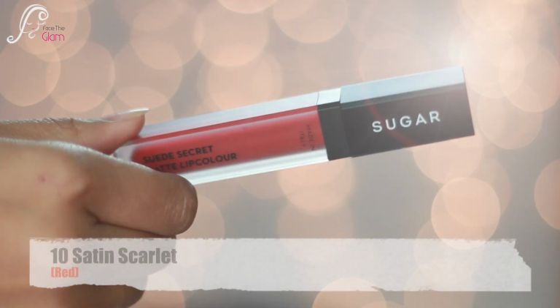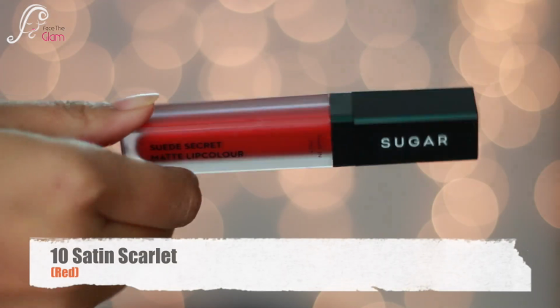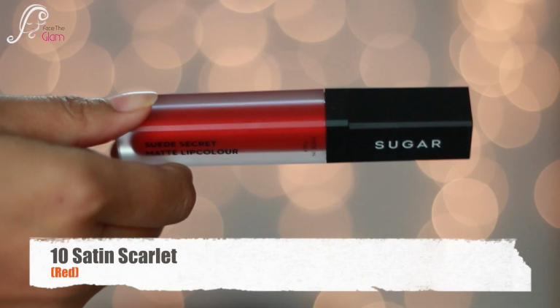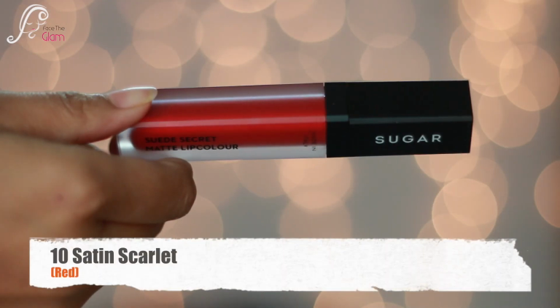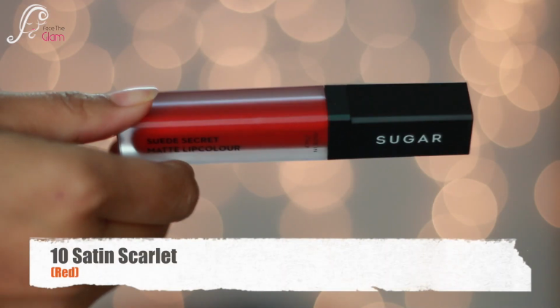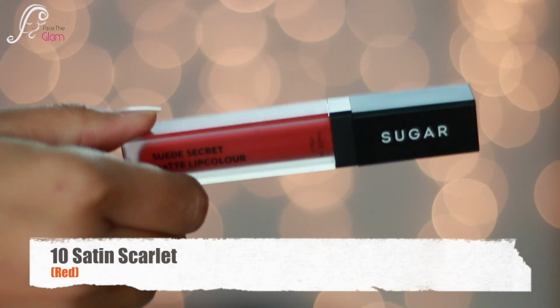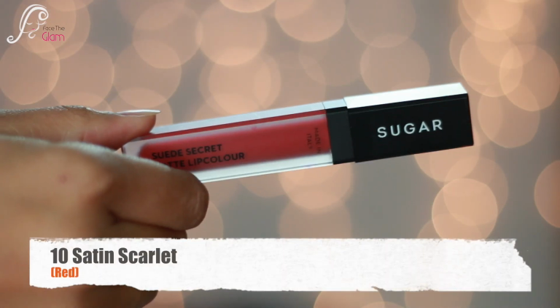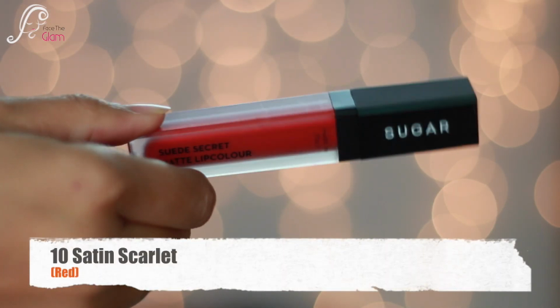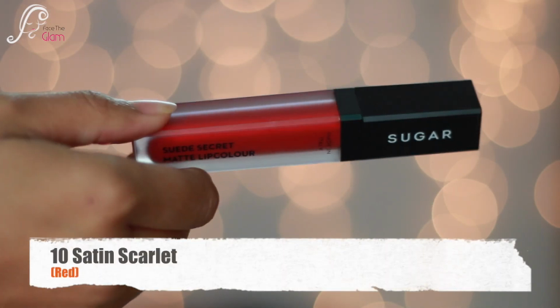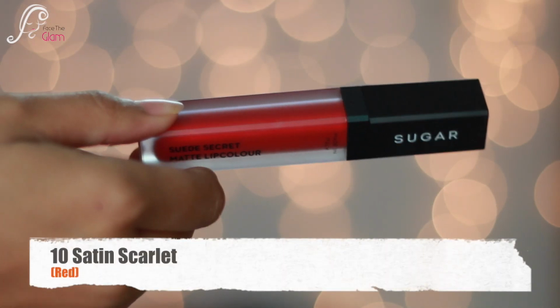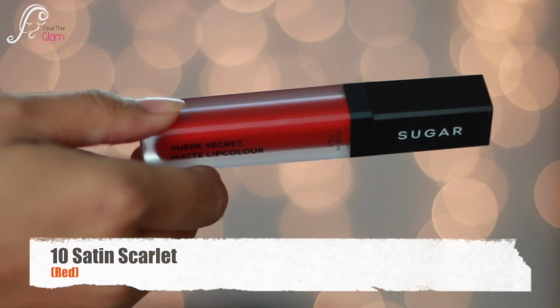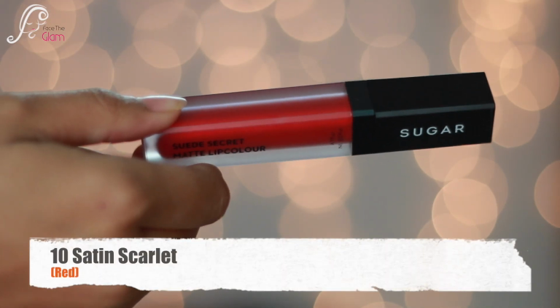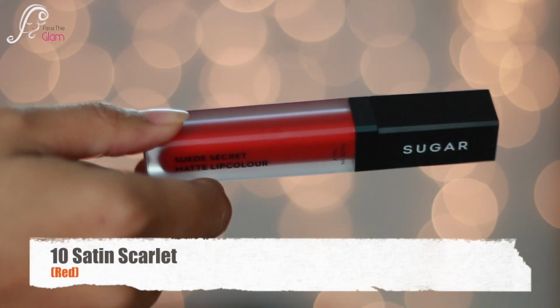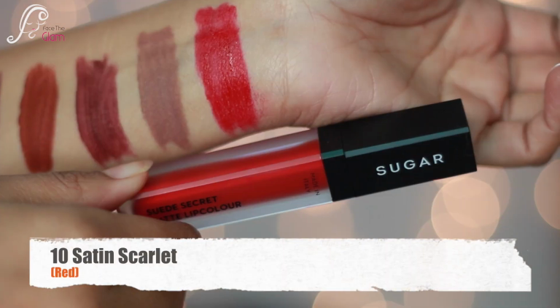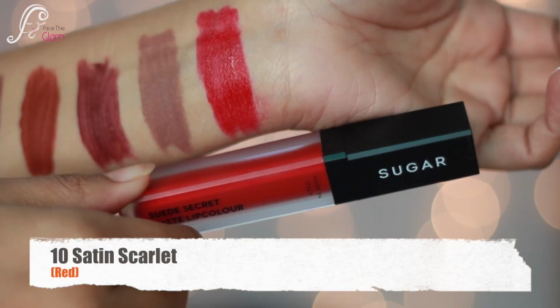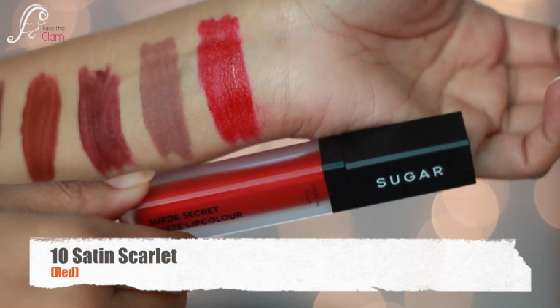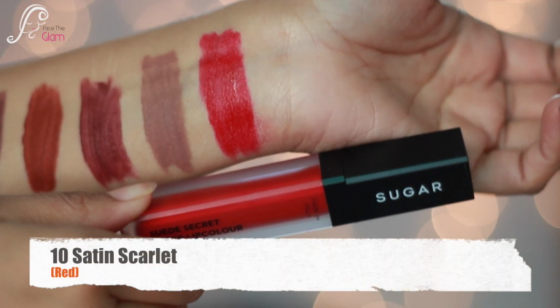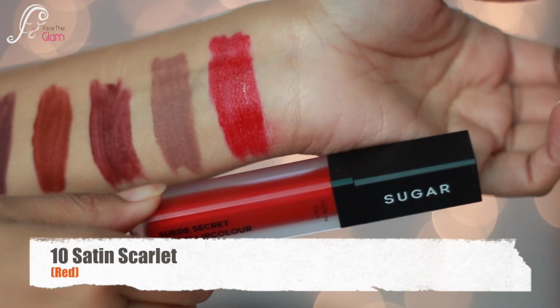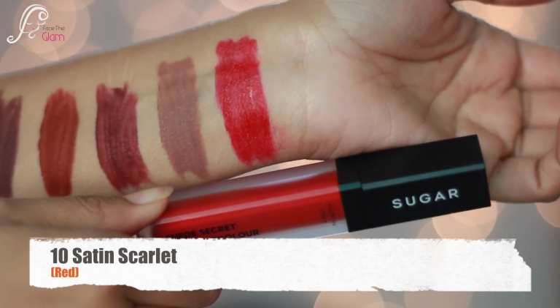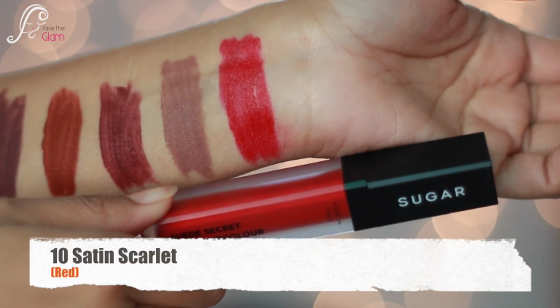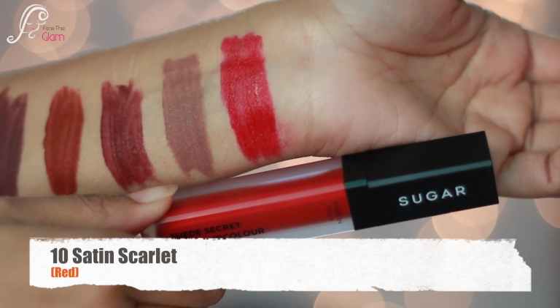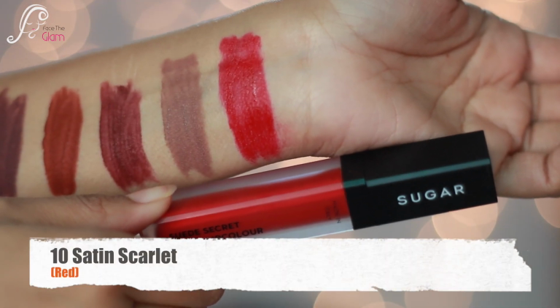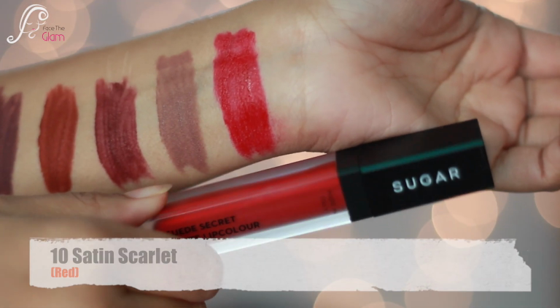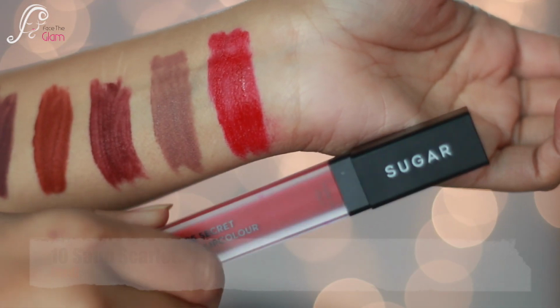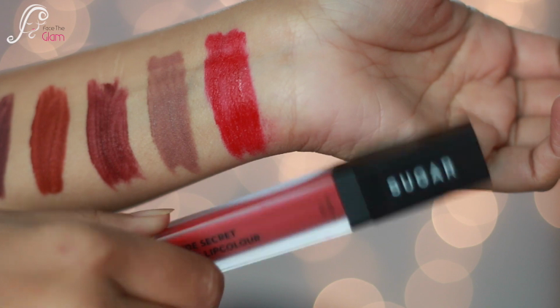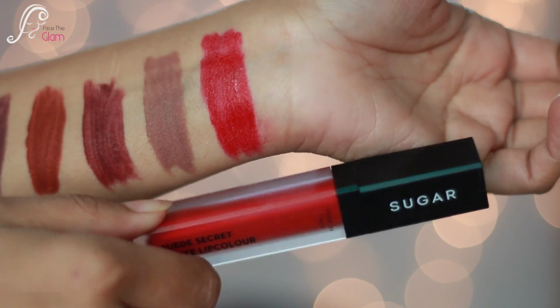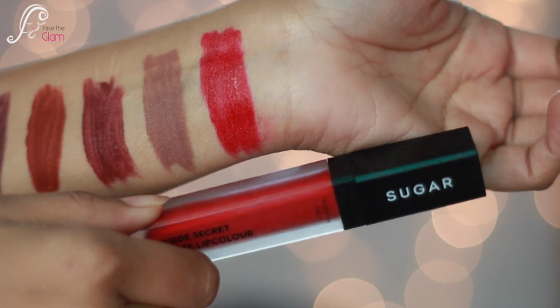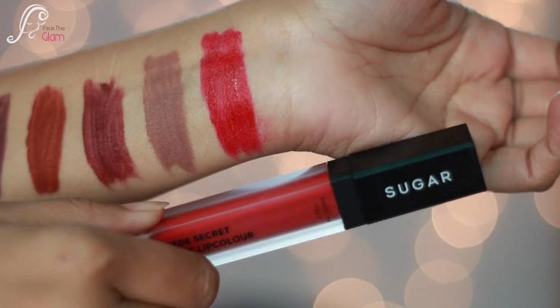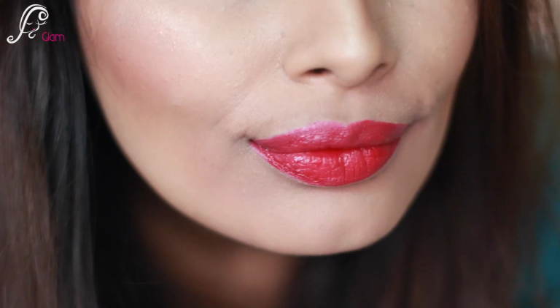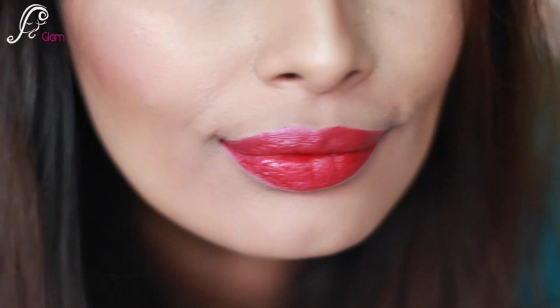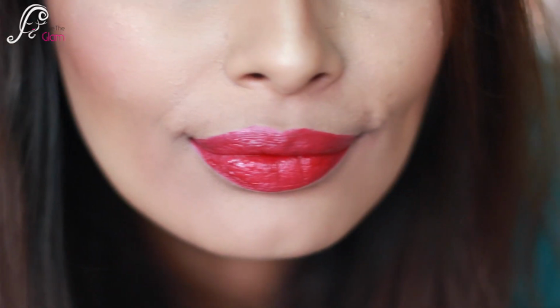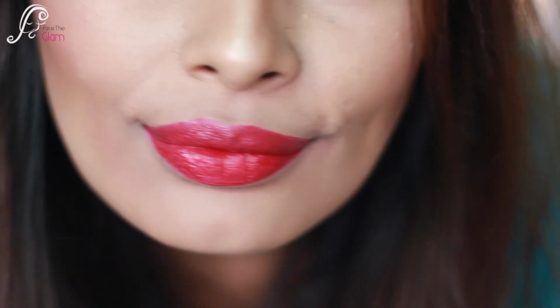And last is number 10 Satin Scarlet, and it is a true red color.